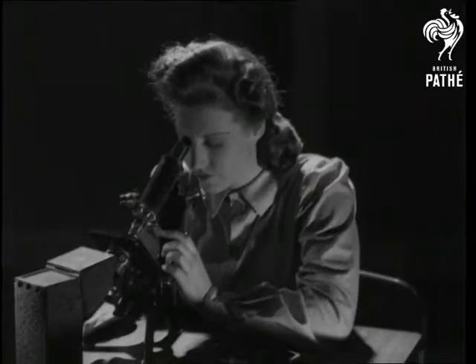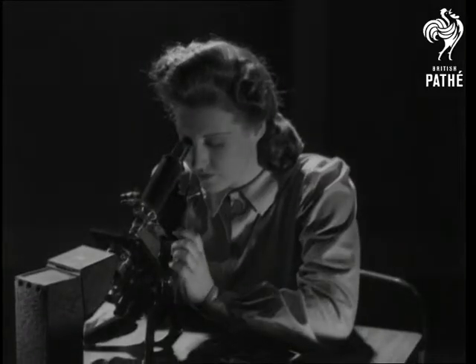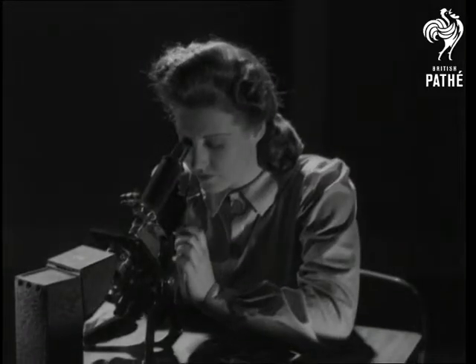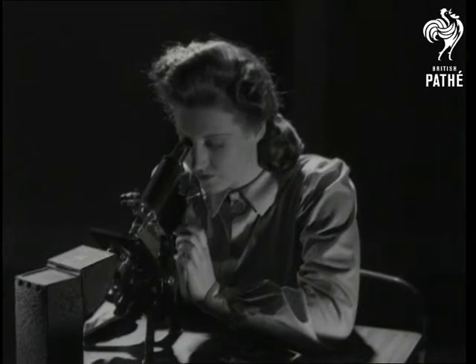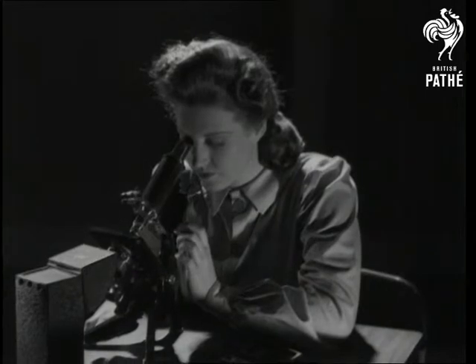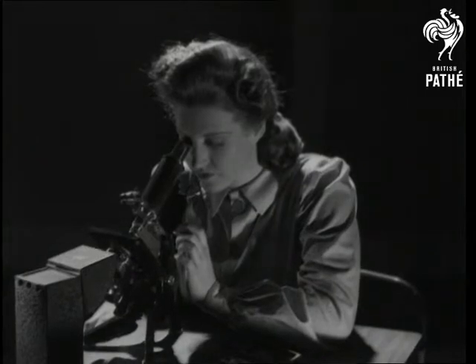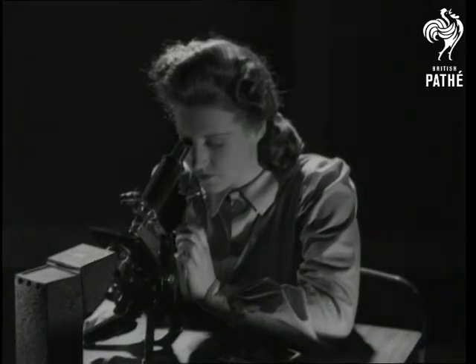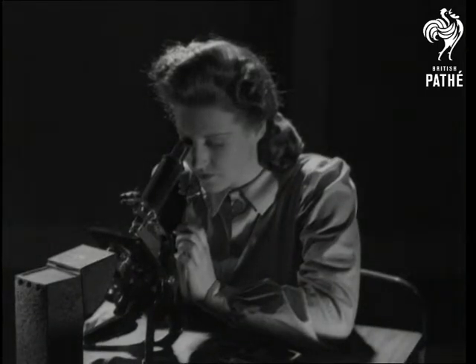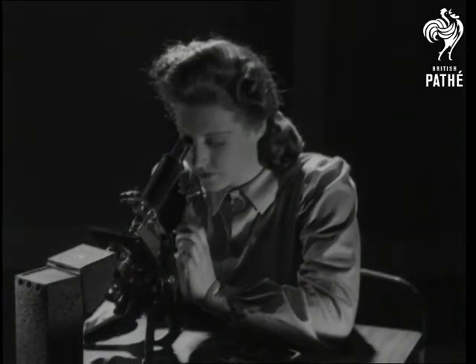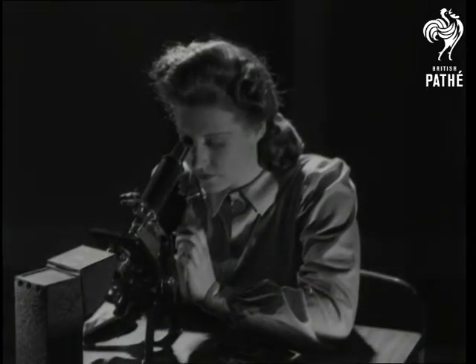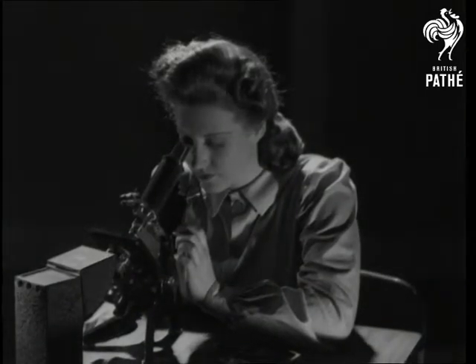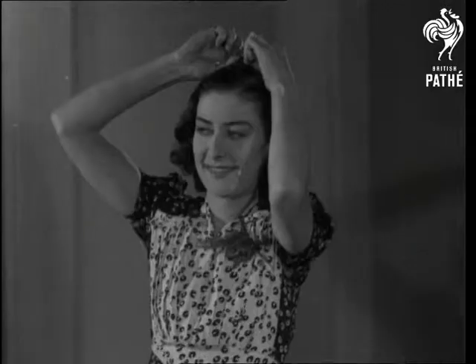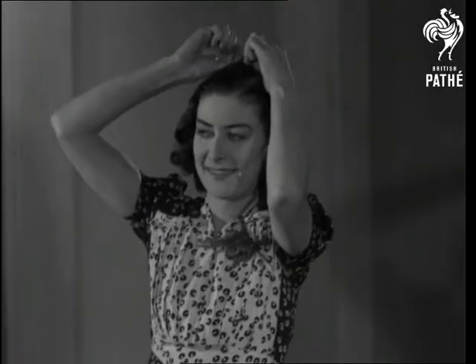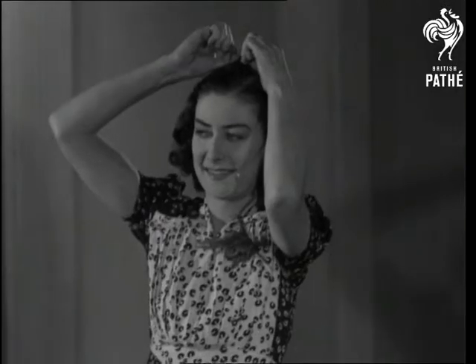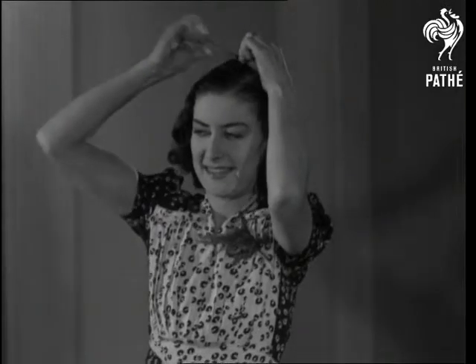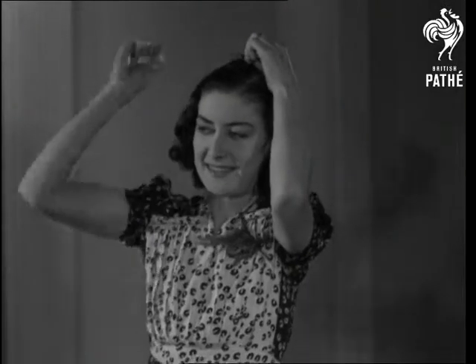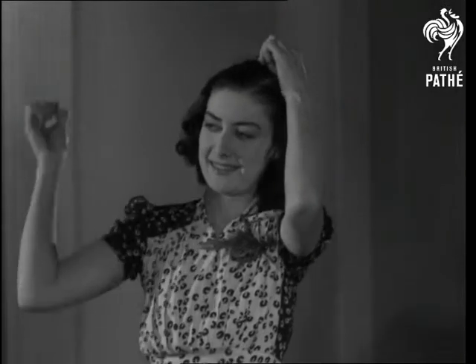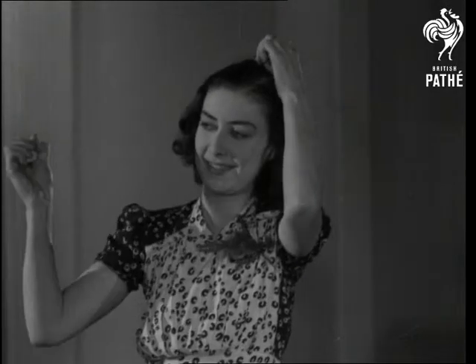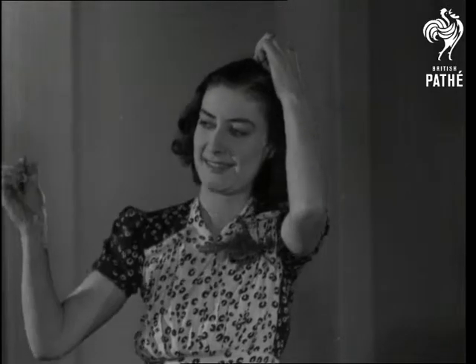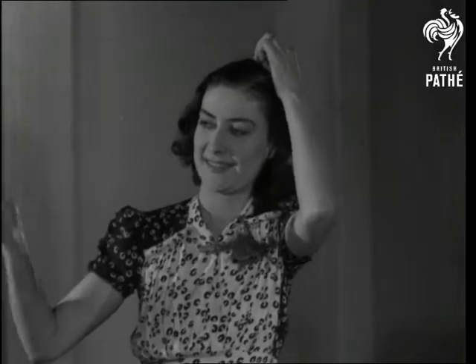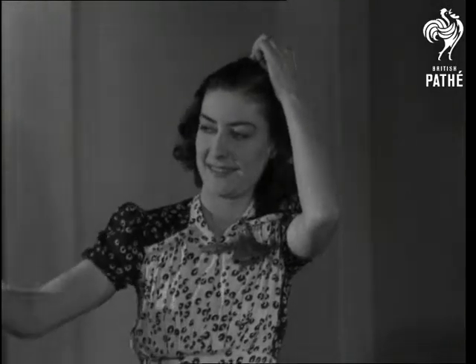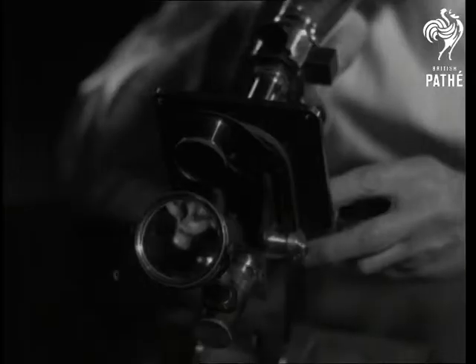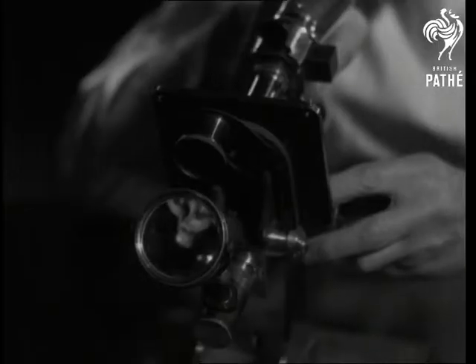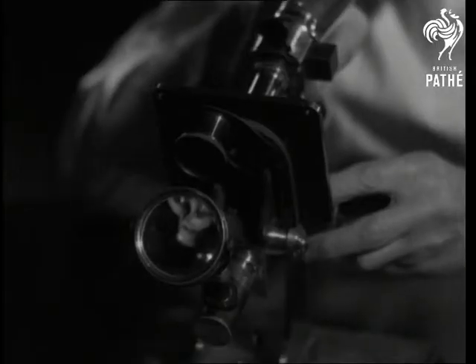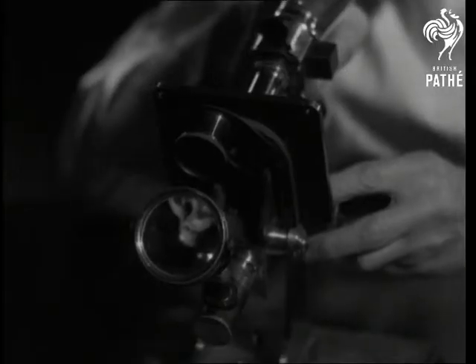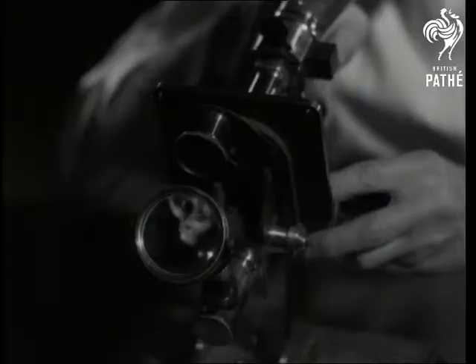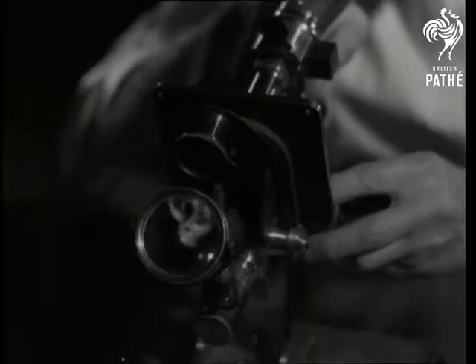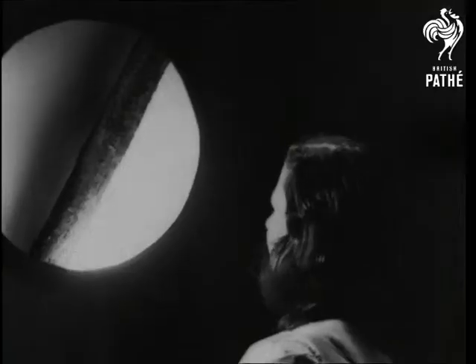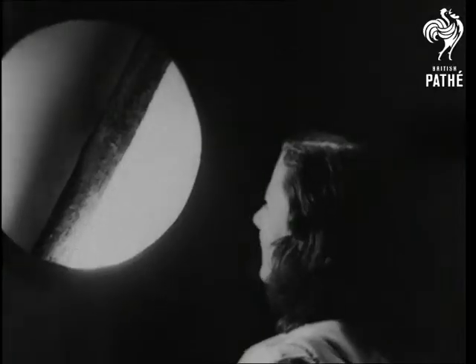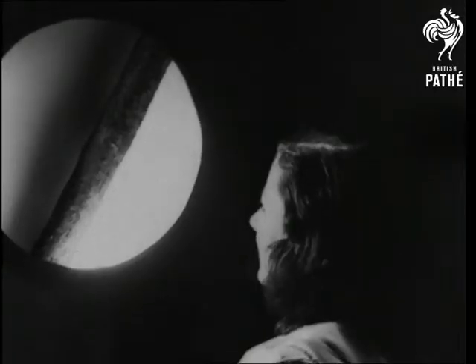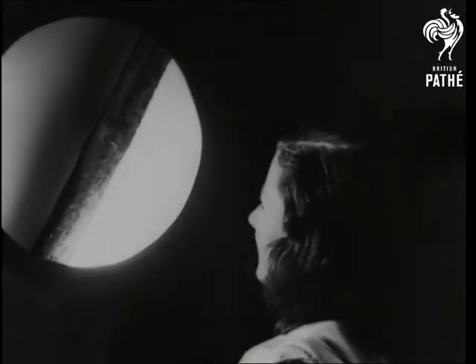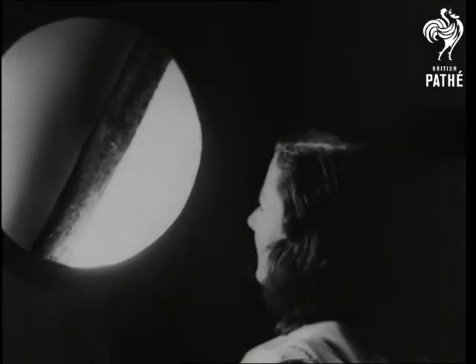Now see how the microscope makes little things big. Let's take a hair — not a branch of a tree, but that same hair.